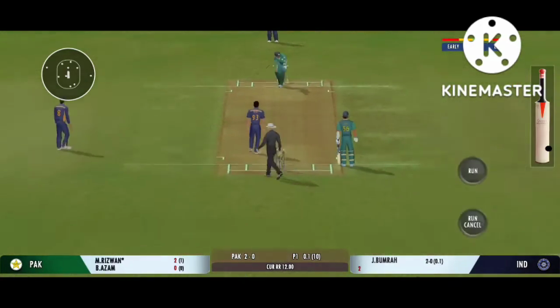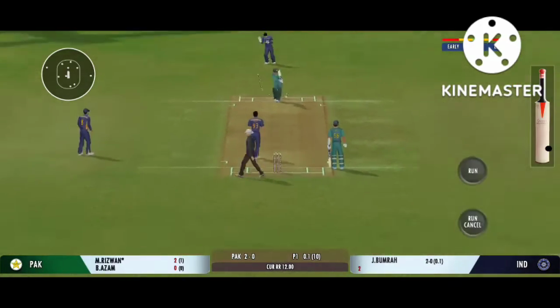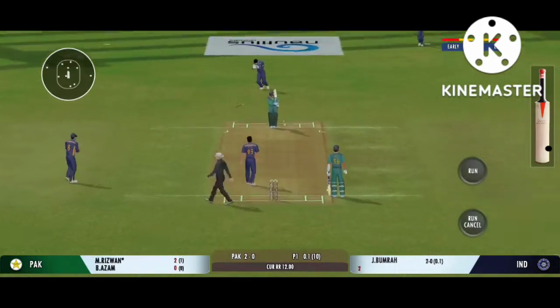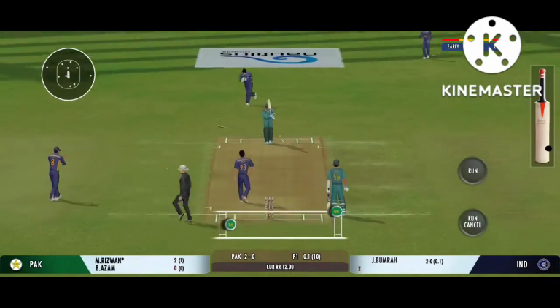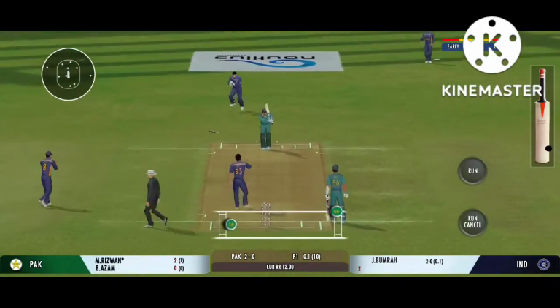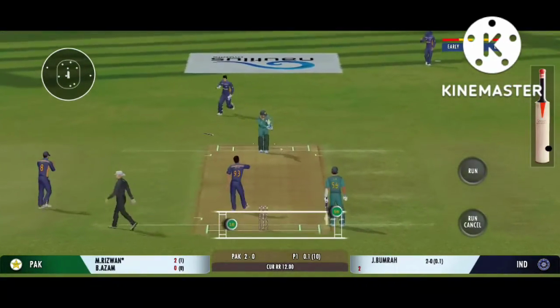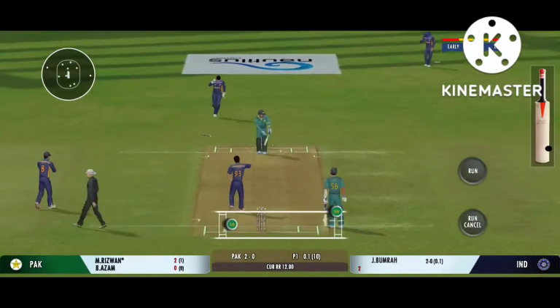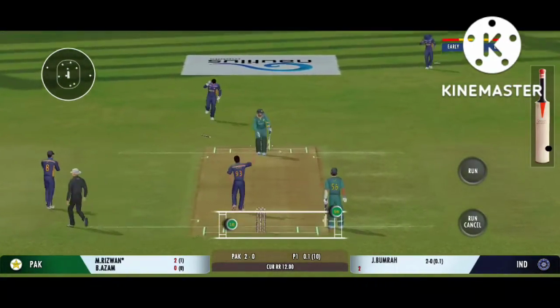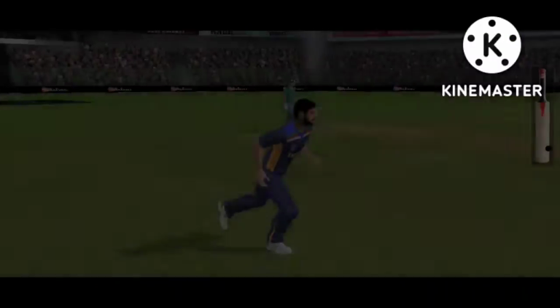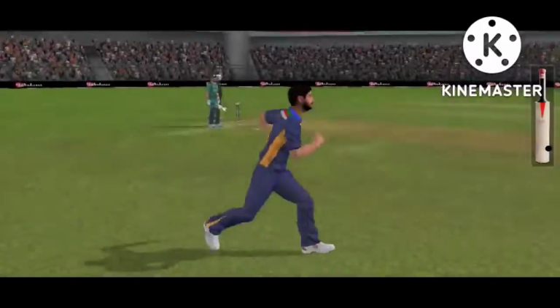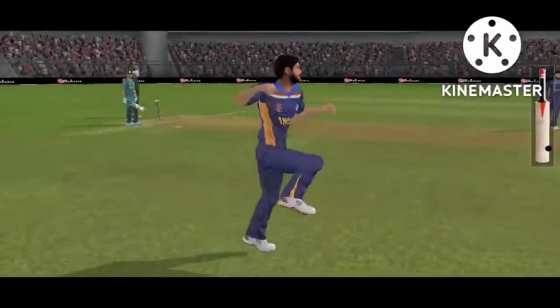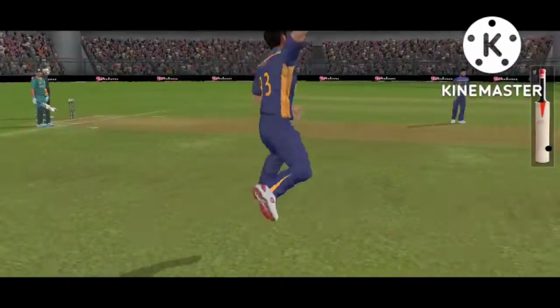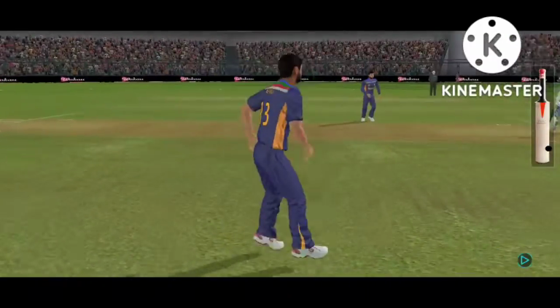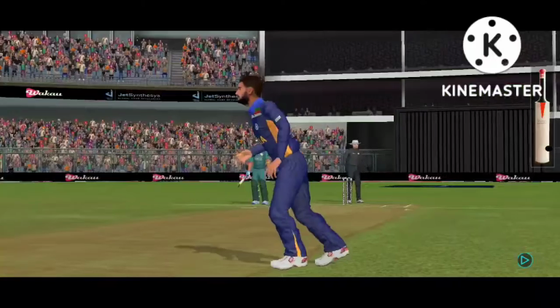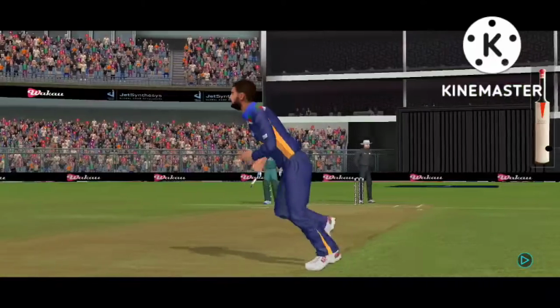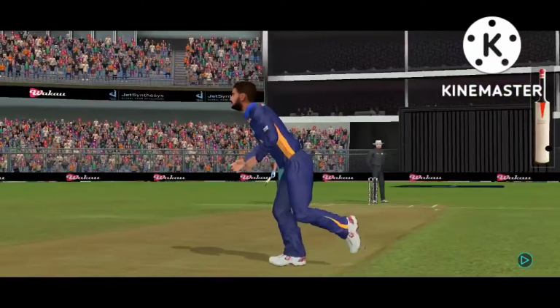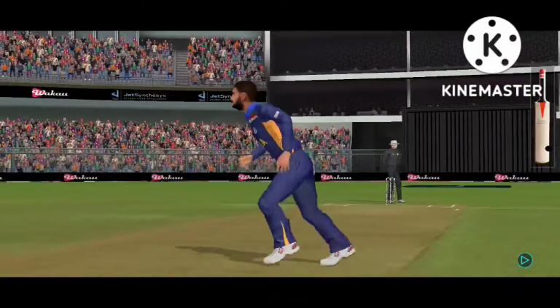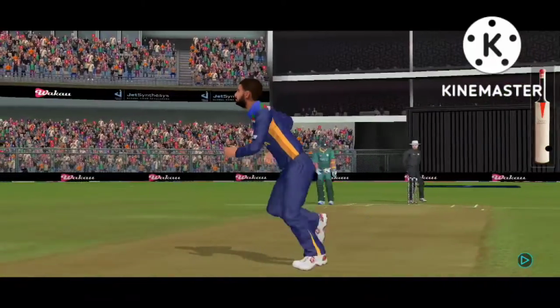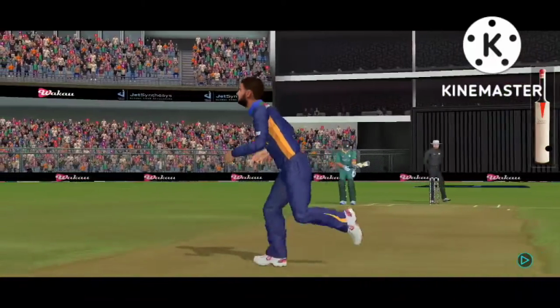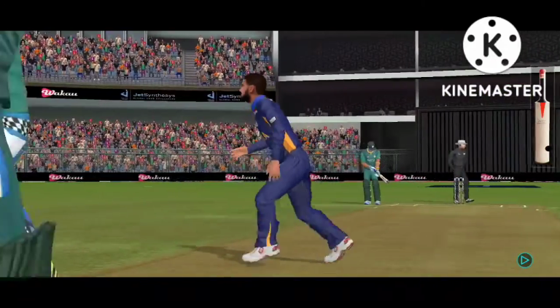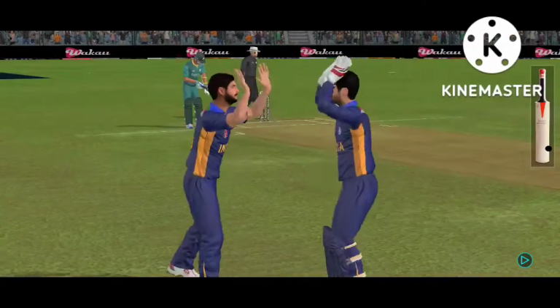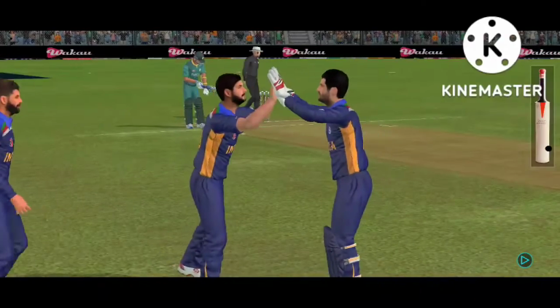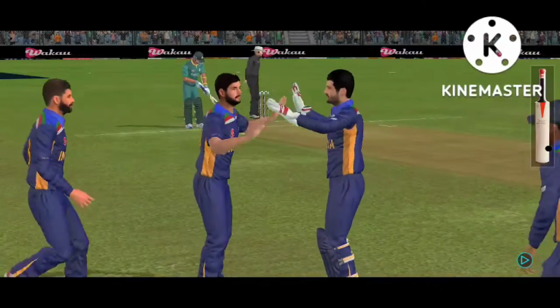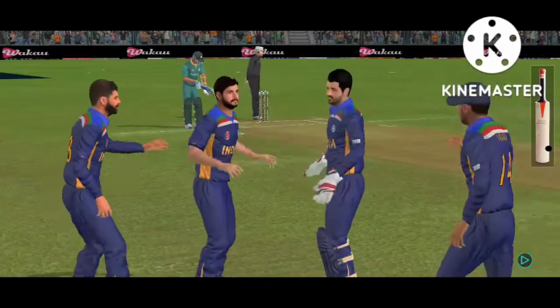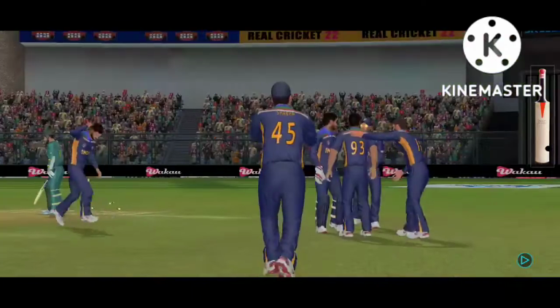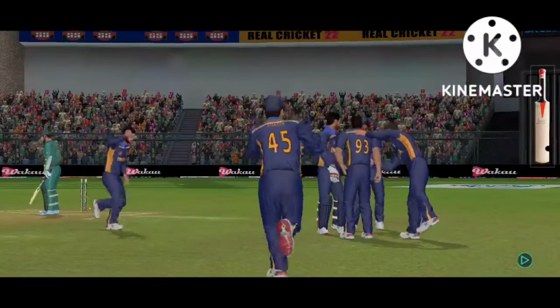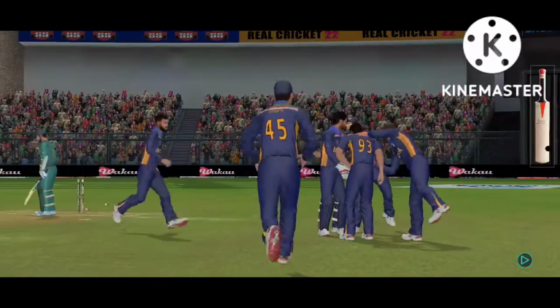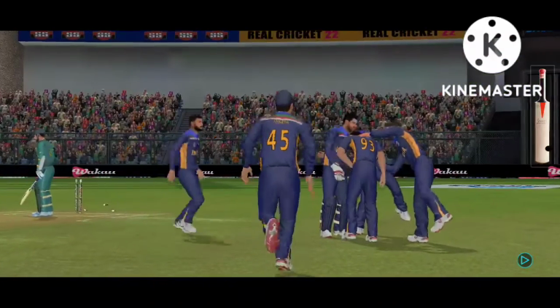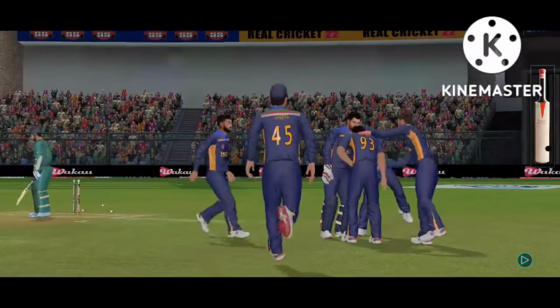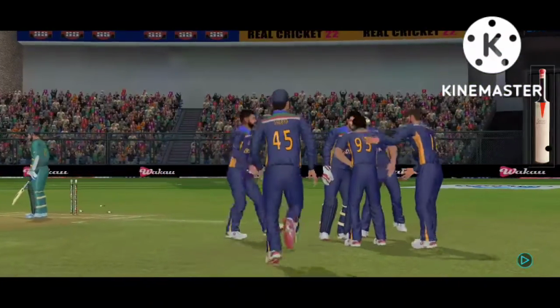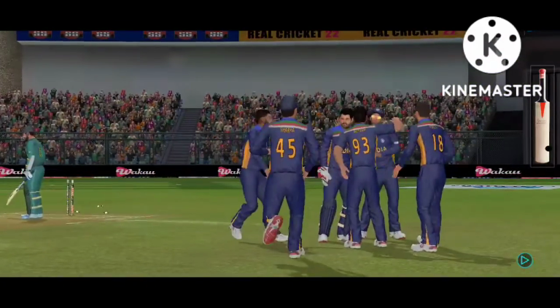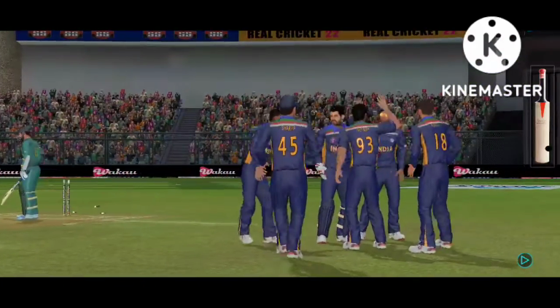What a peach of a delivery! That could have troubled most batsmen in the world. The fielding side is ecstatic after that breakthrough.